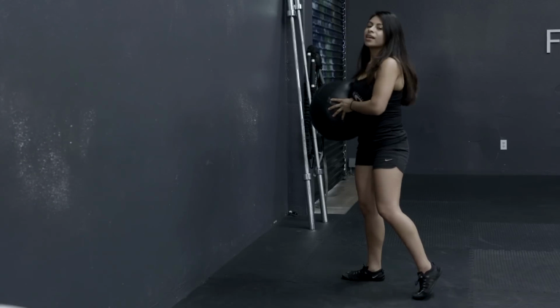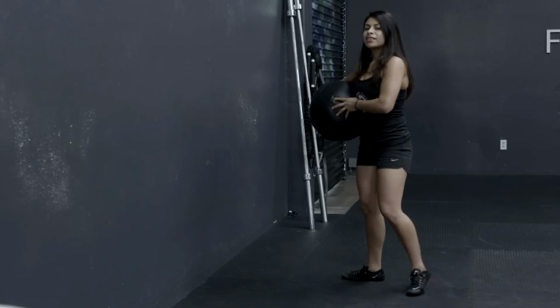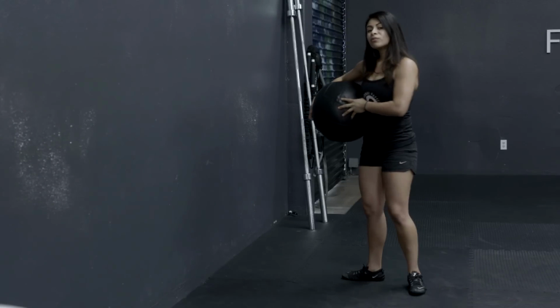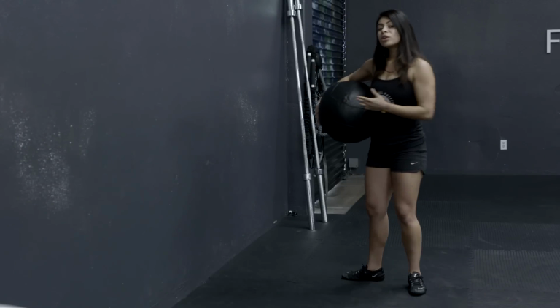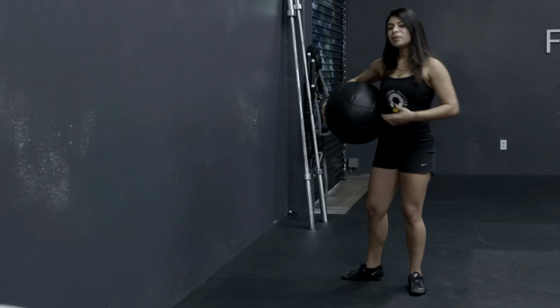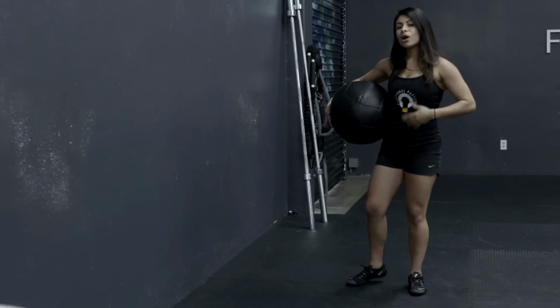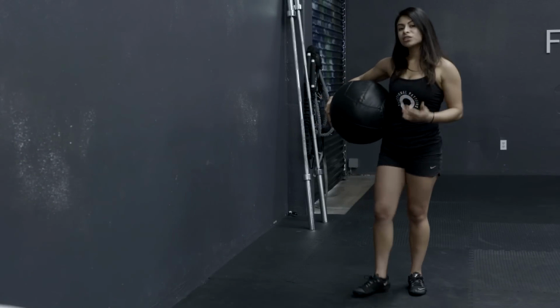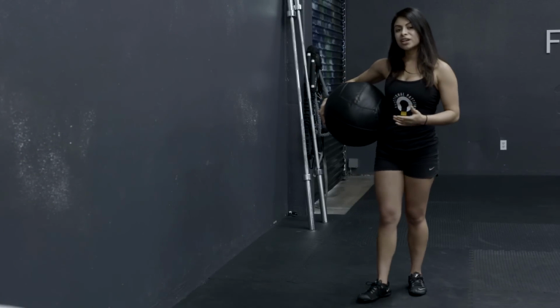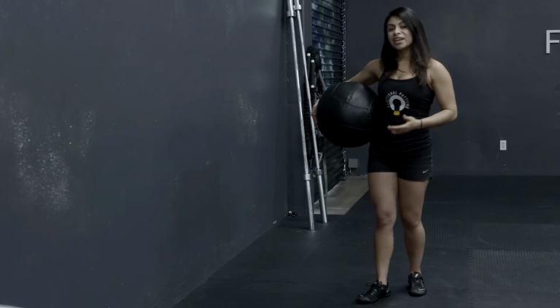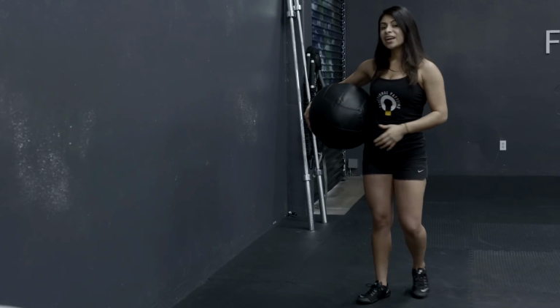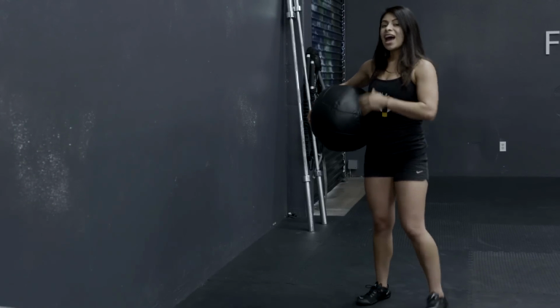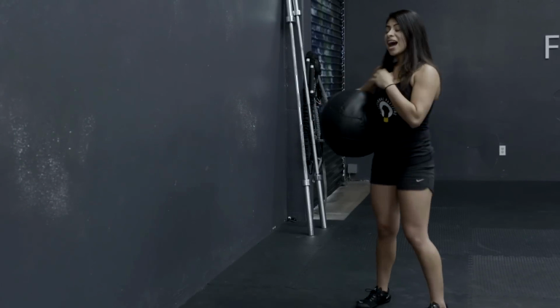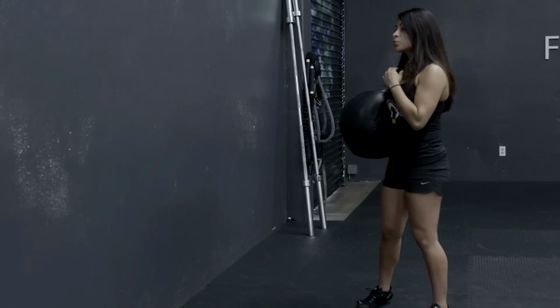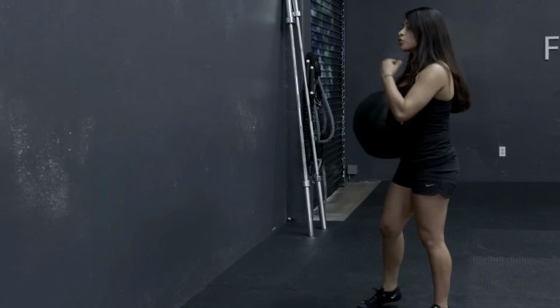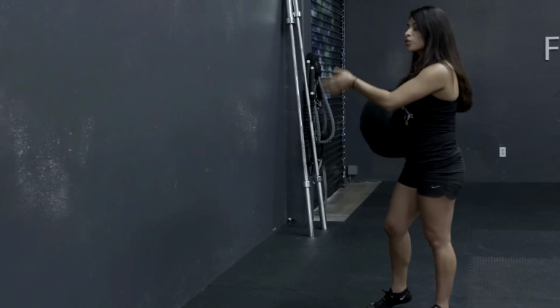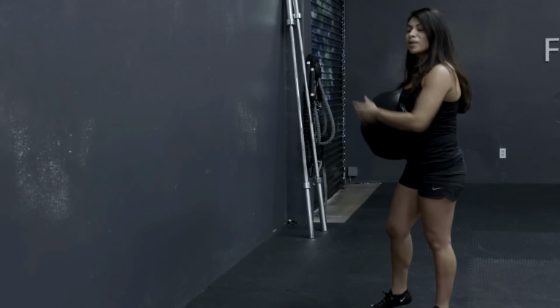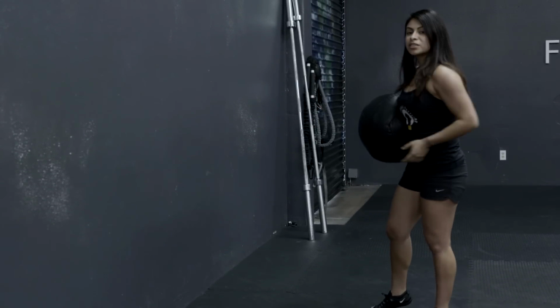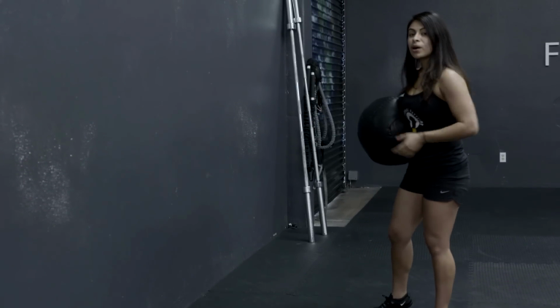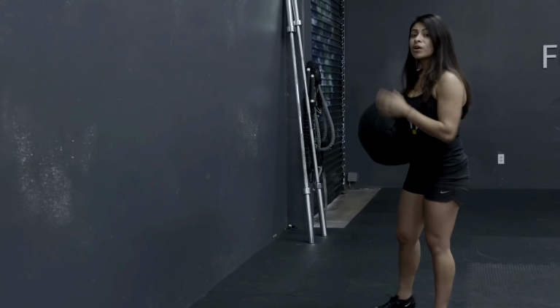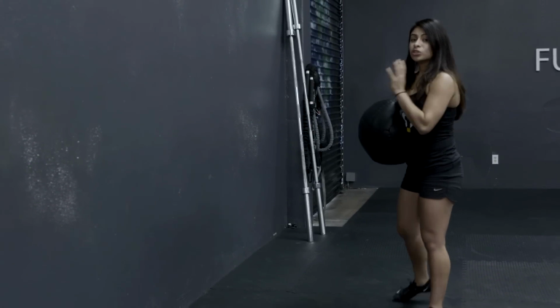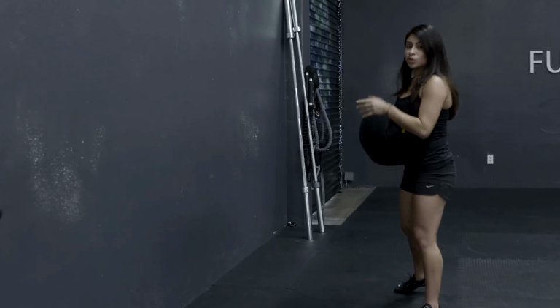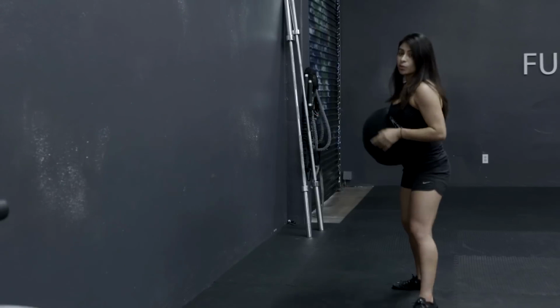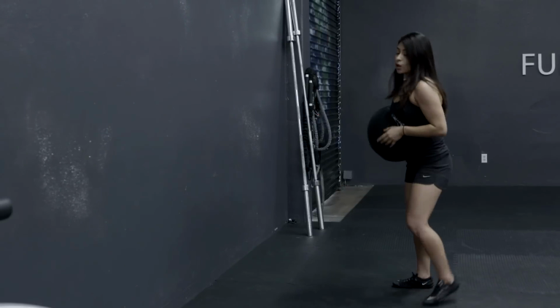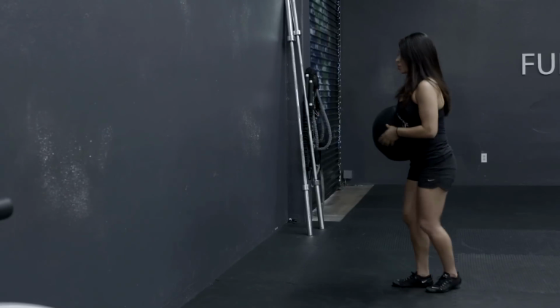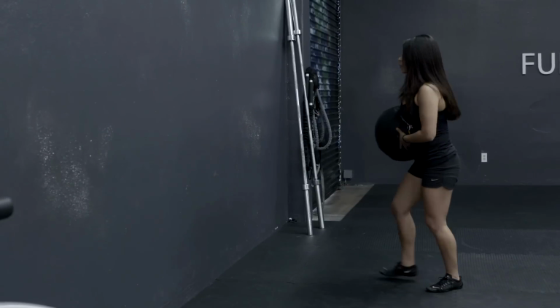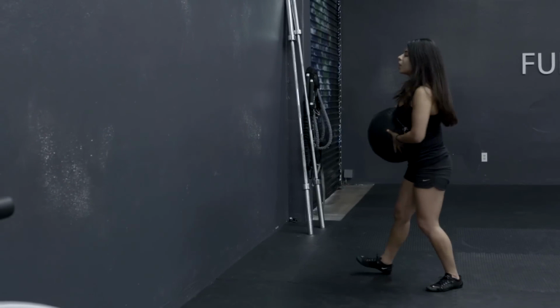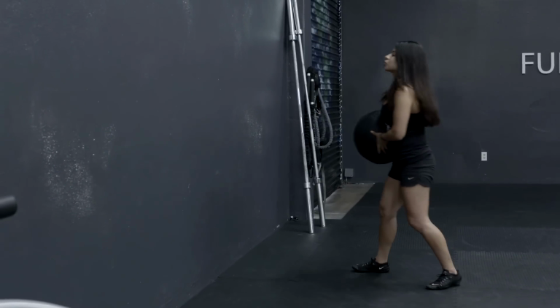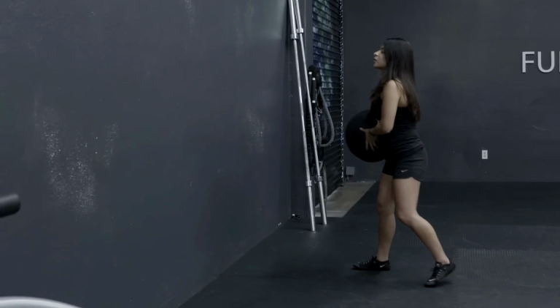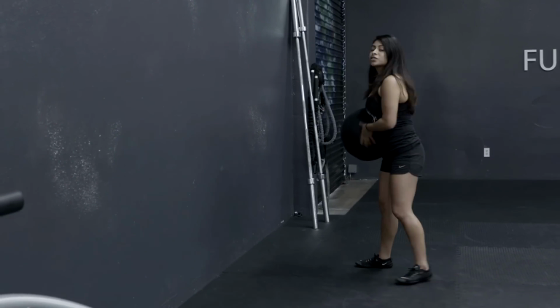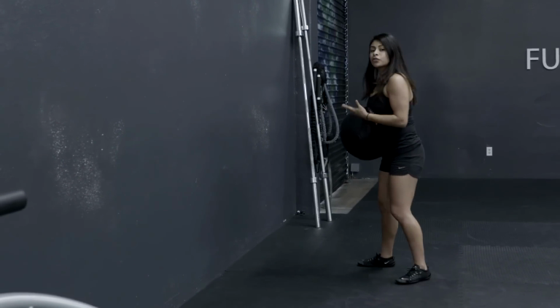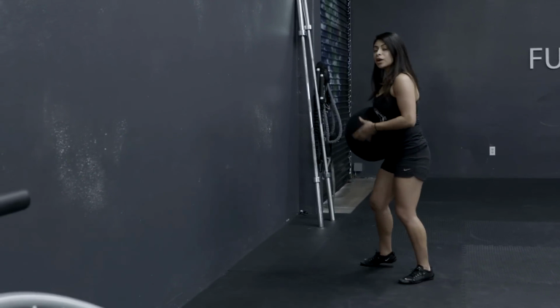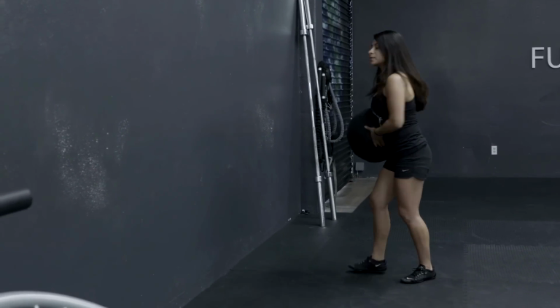Then we're going to be alternating as we throw the medicine ball towards the wall. So I'll show you guys a few reps.